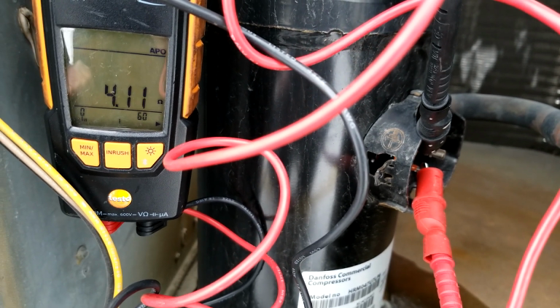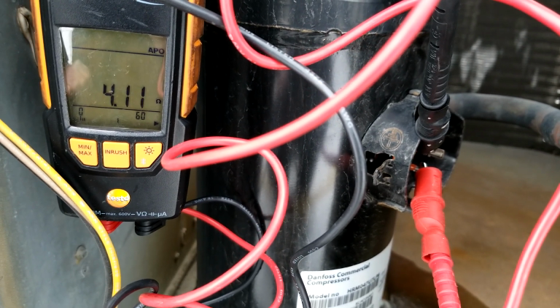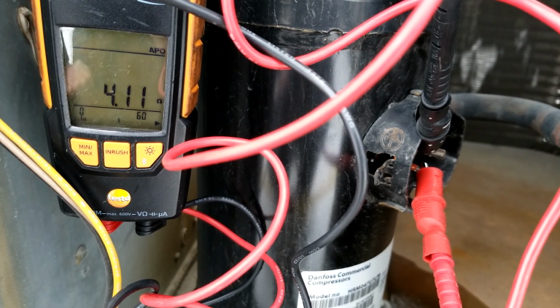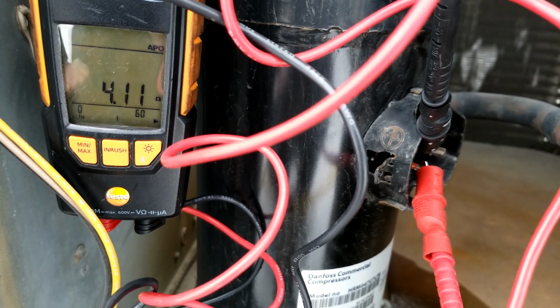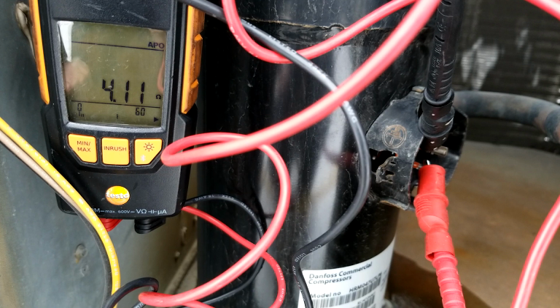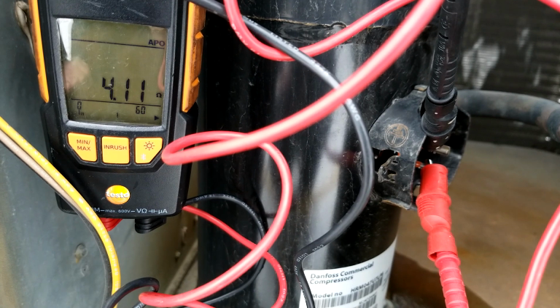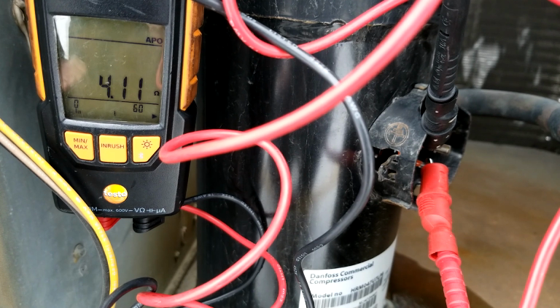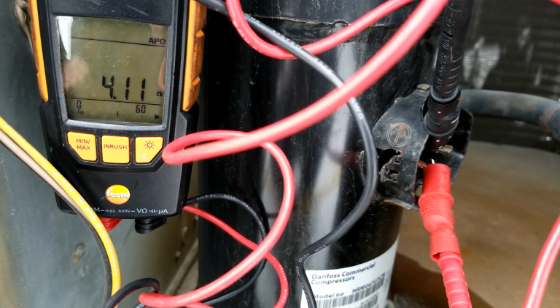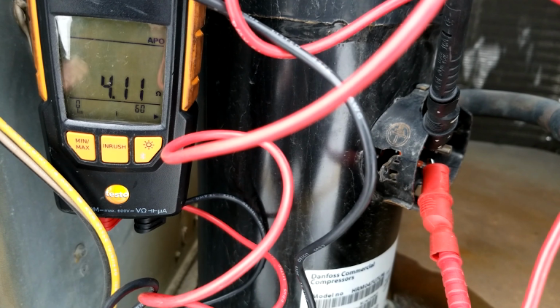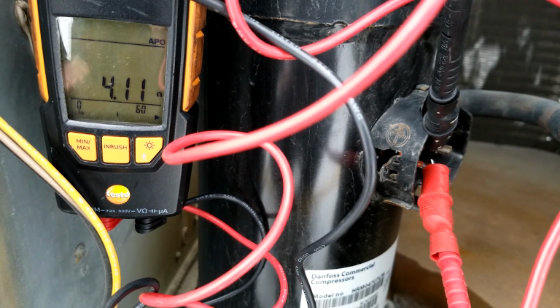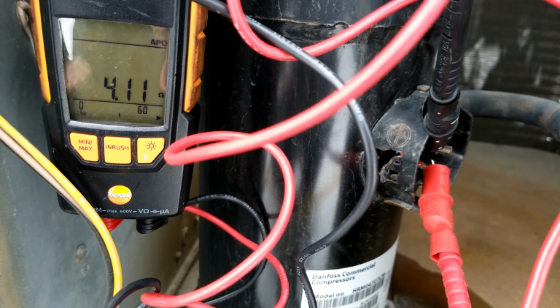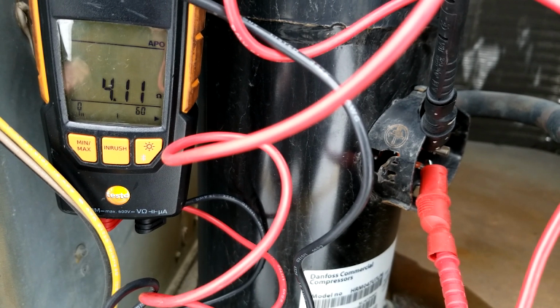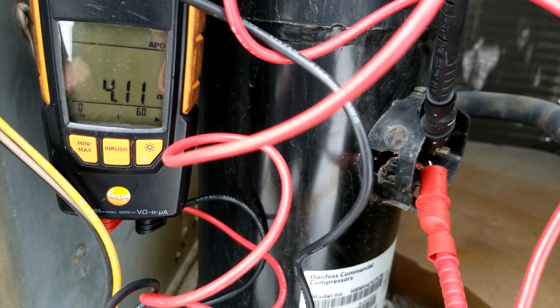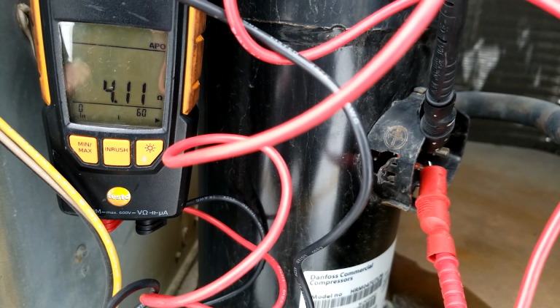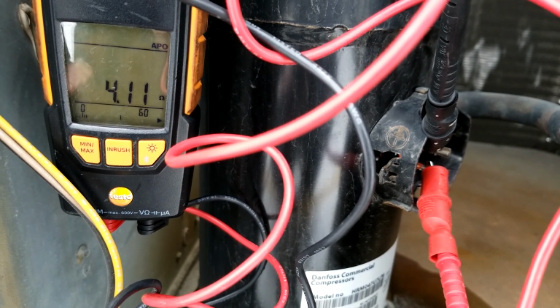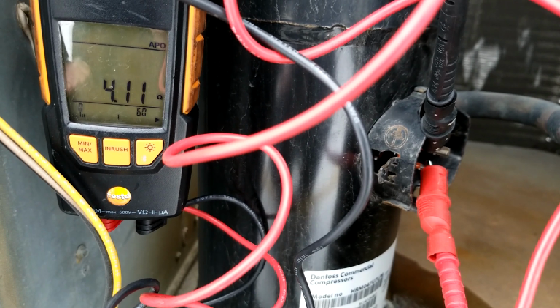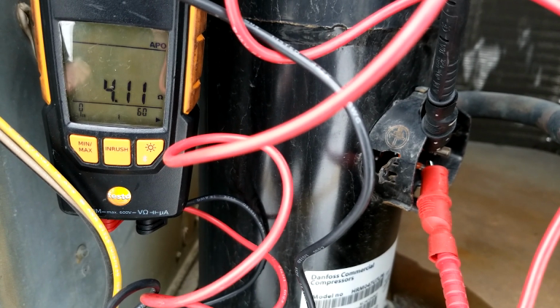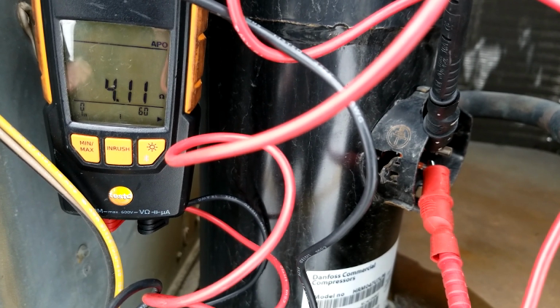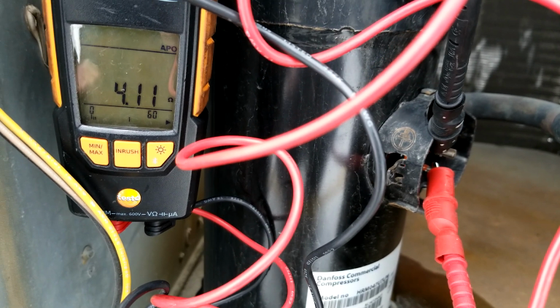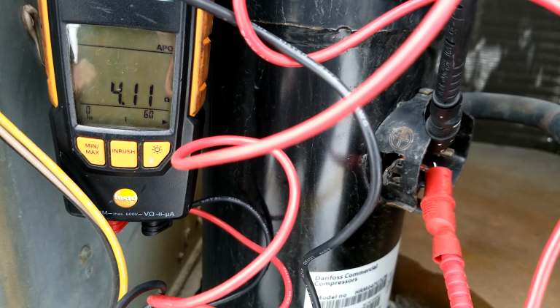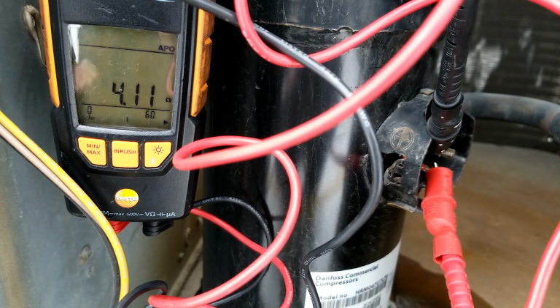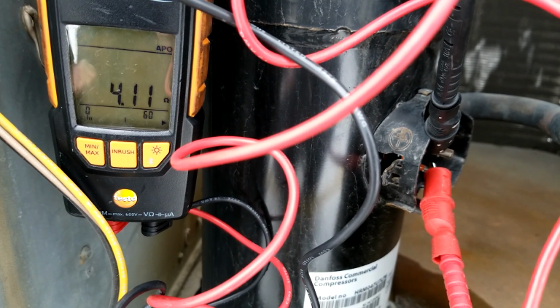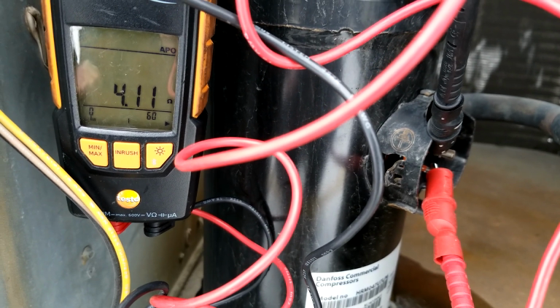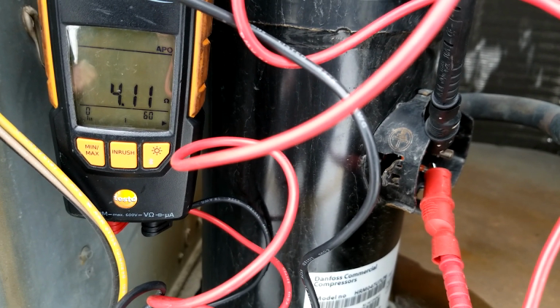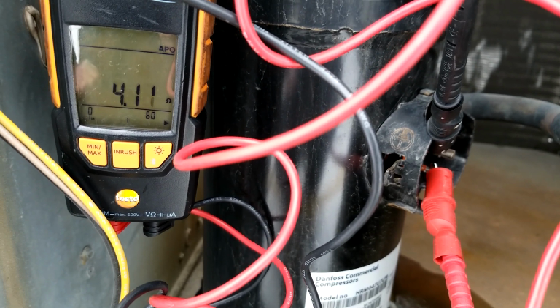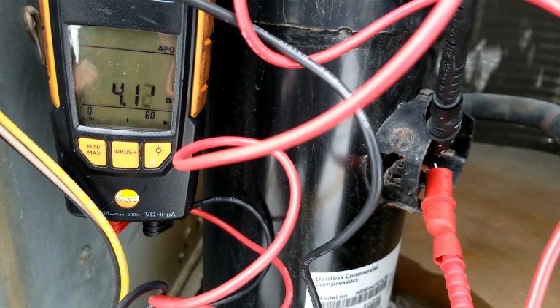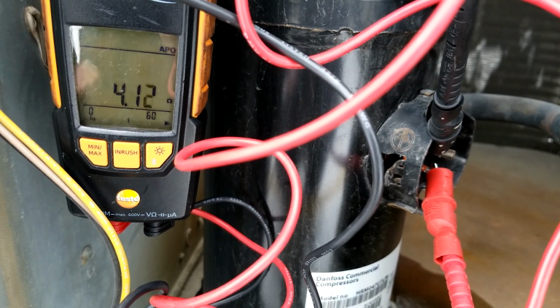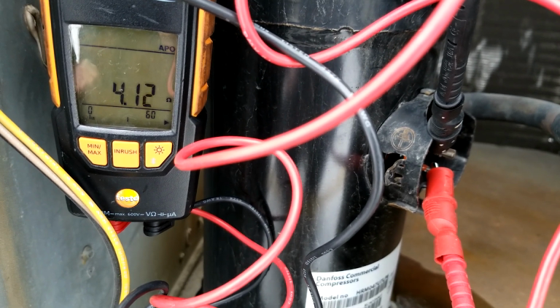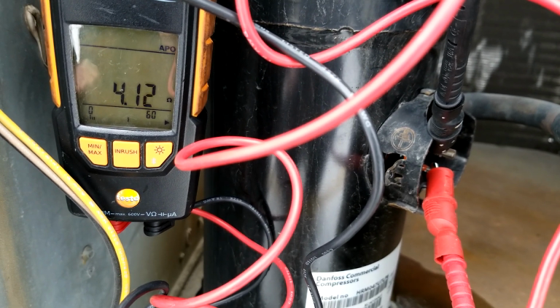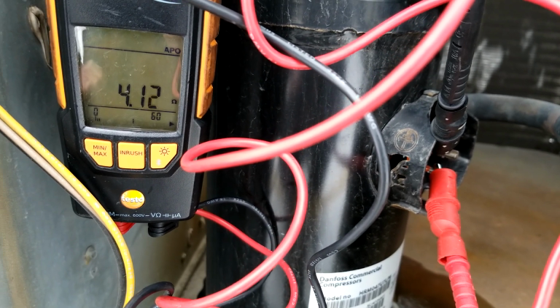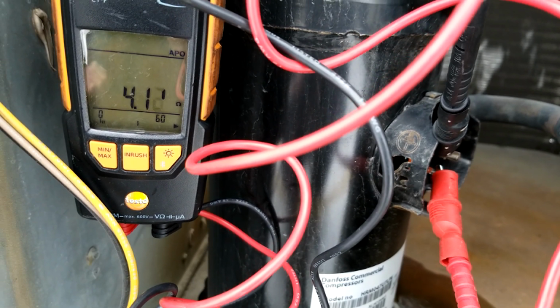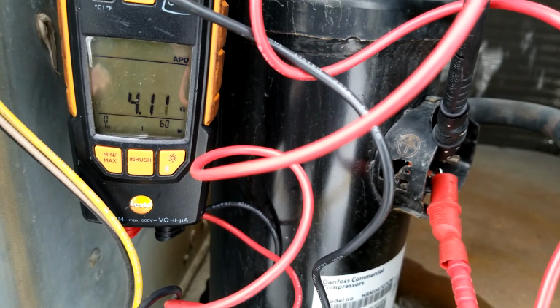Remember, on three-phase compressors, the windings should all read the same. Happy HVACing, guys.